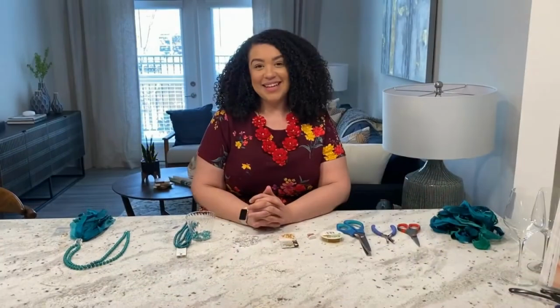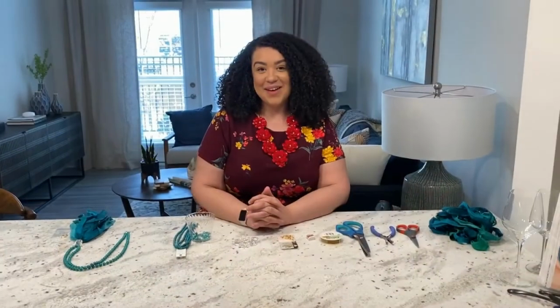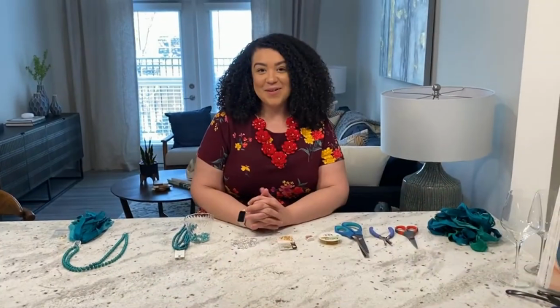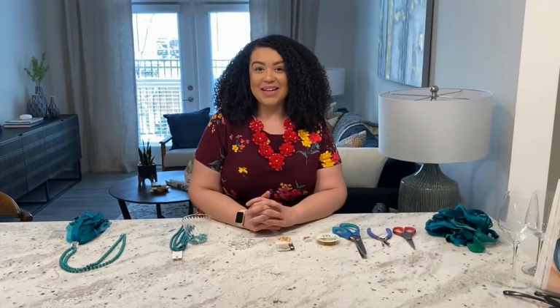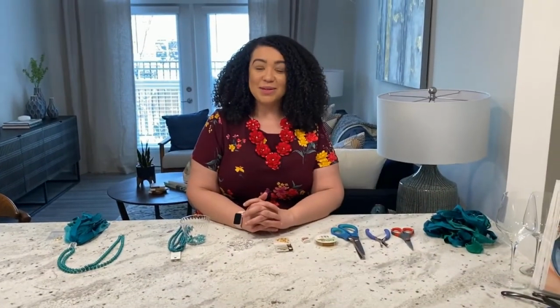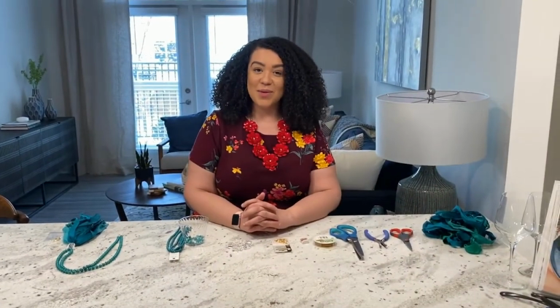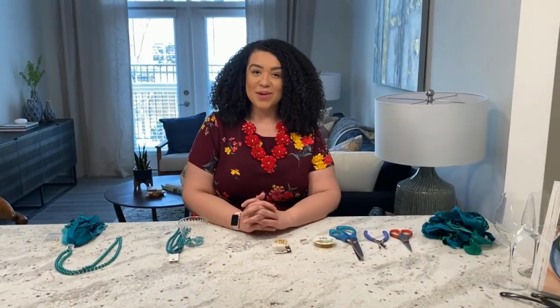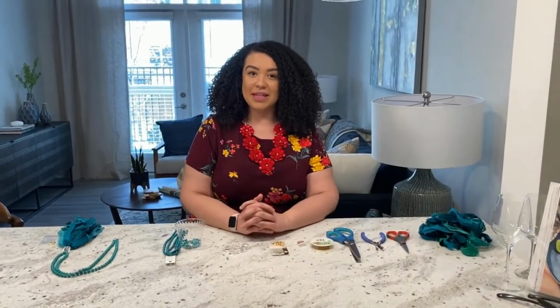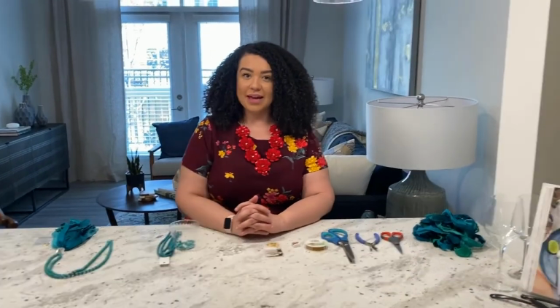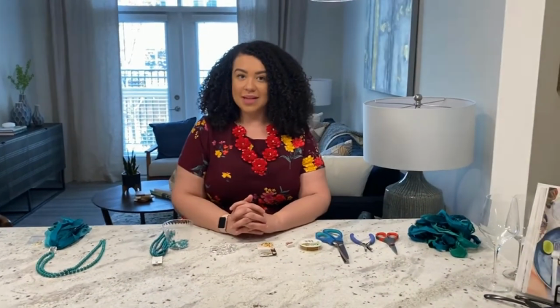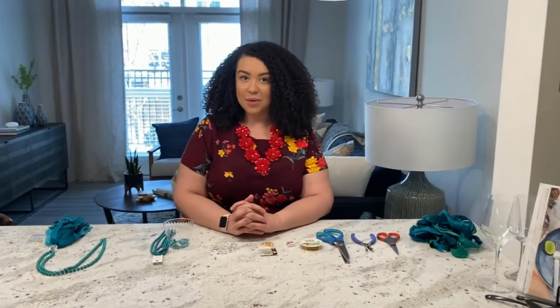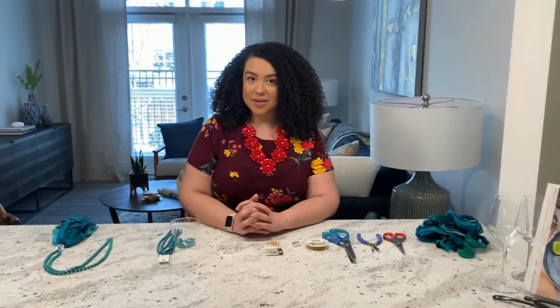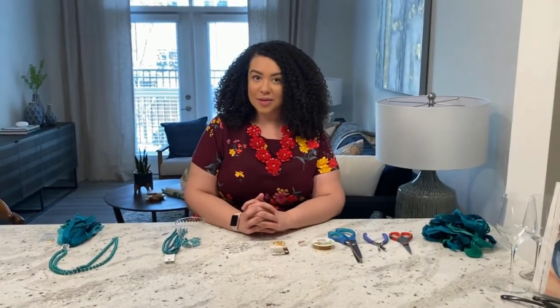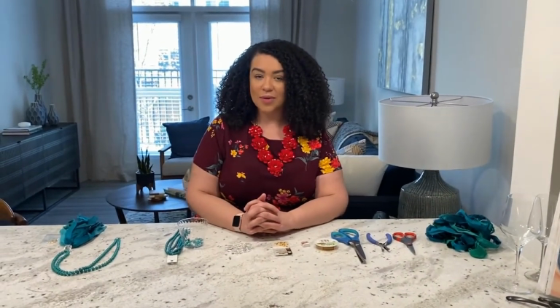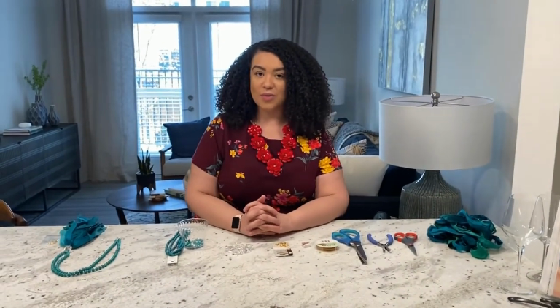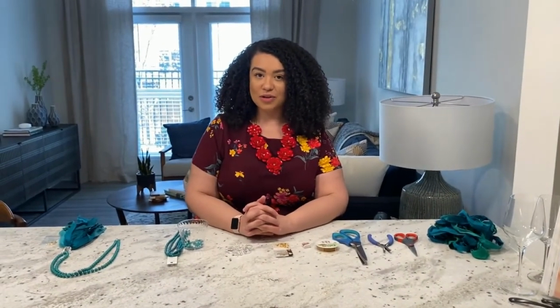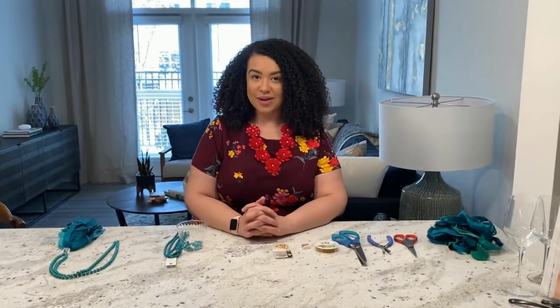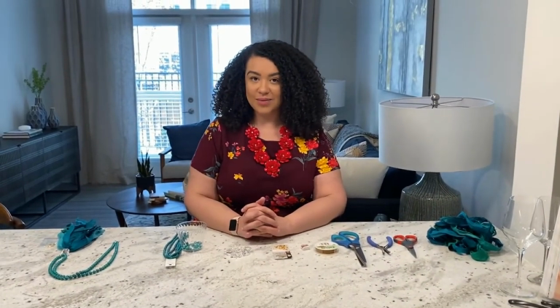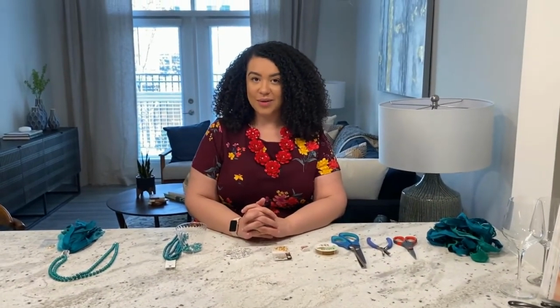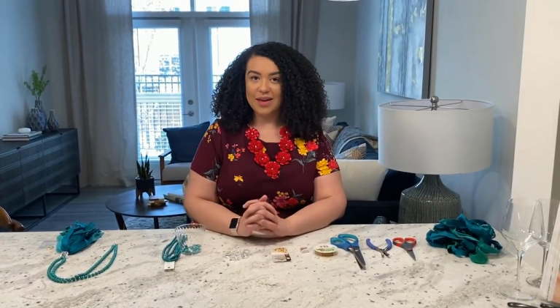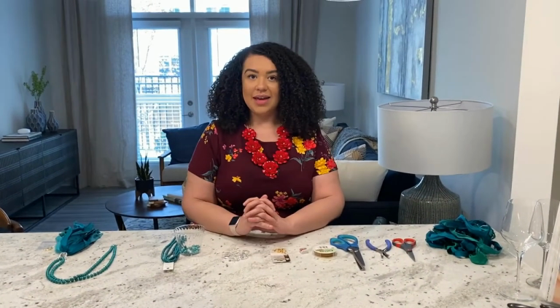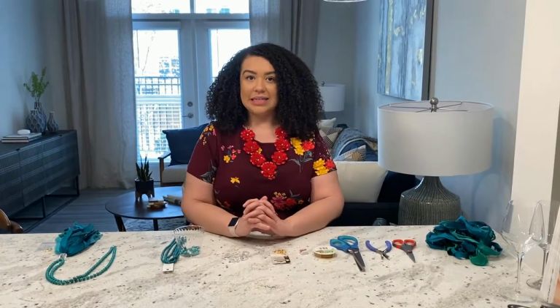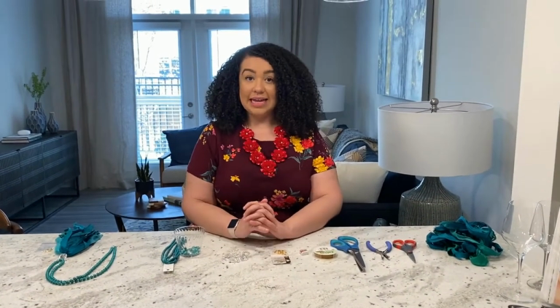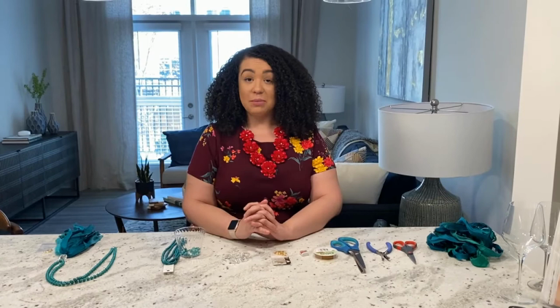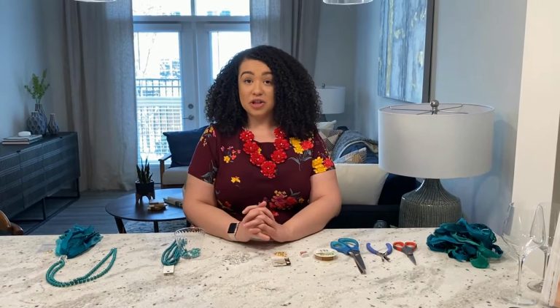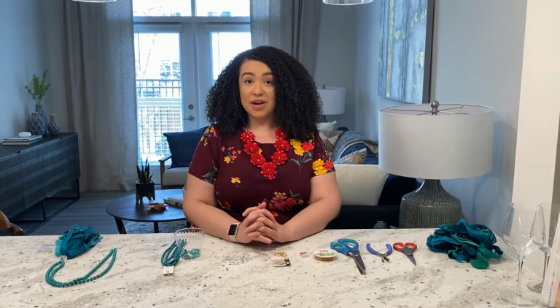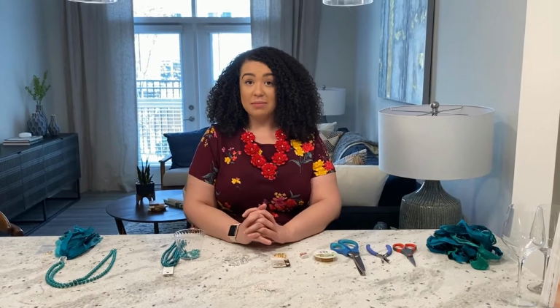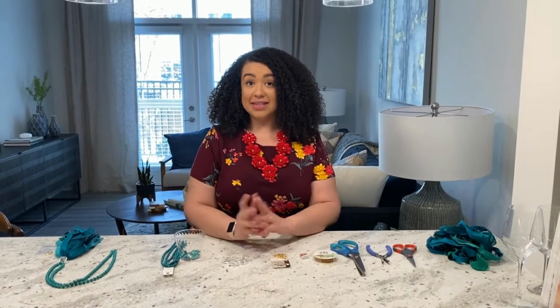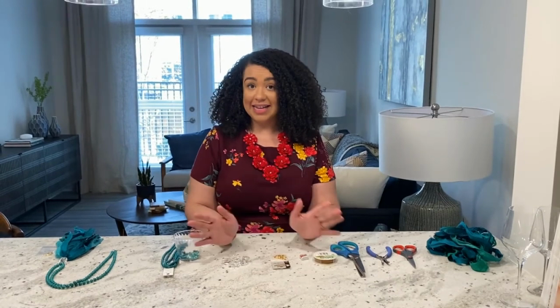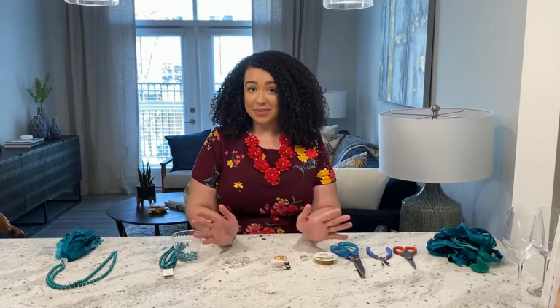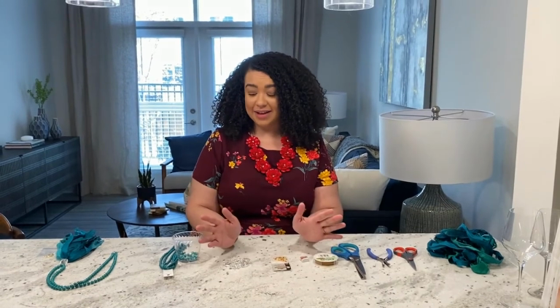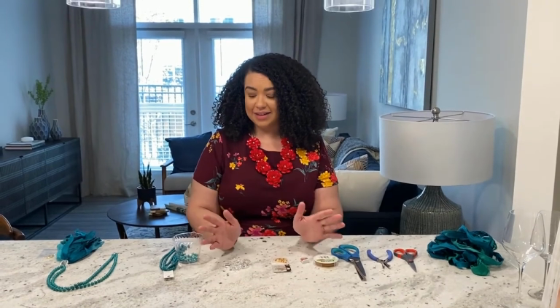Hello, my name is Corrie. I'm the lifestyle coordinator for Overture Greenville, and today I'm going to show you how to make a tassel necklace.